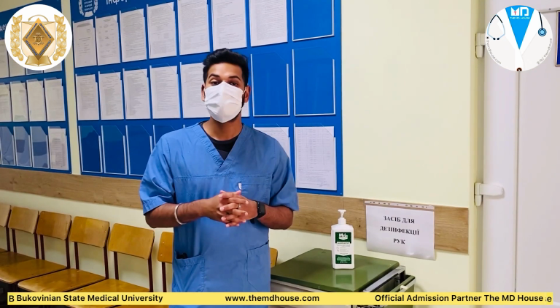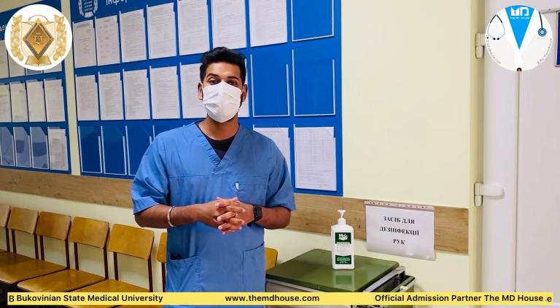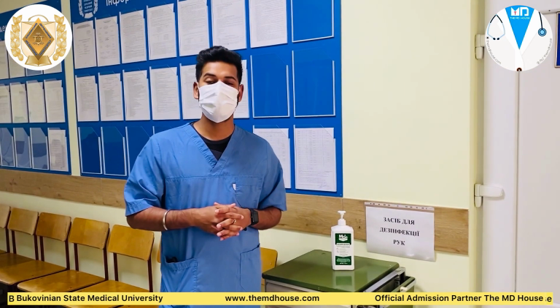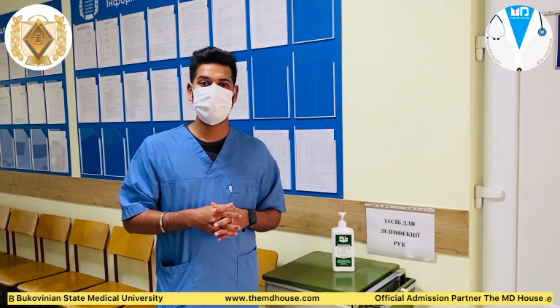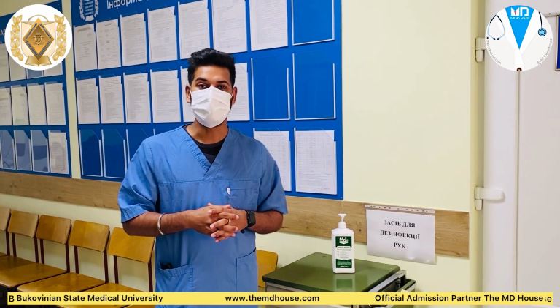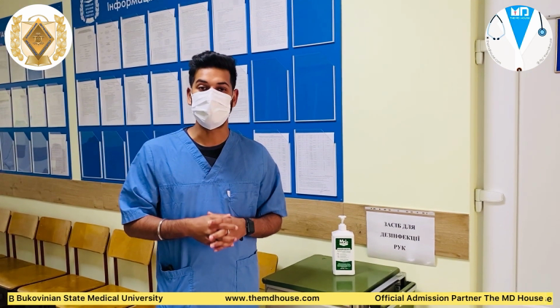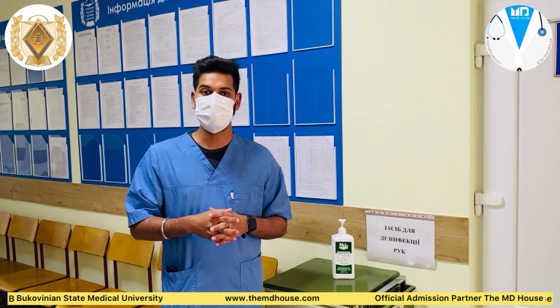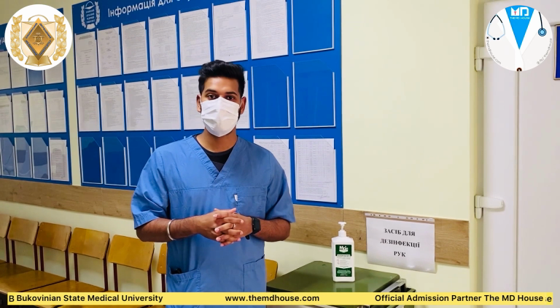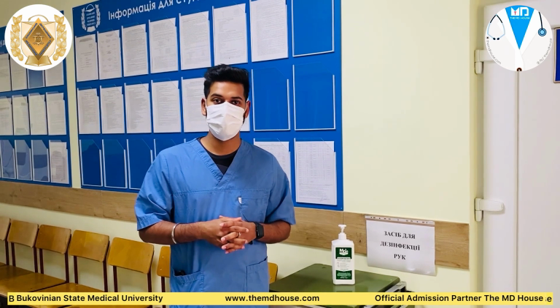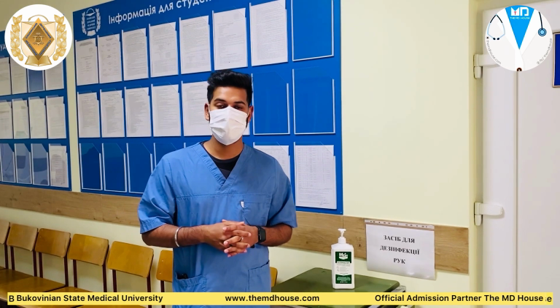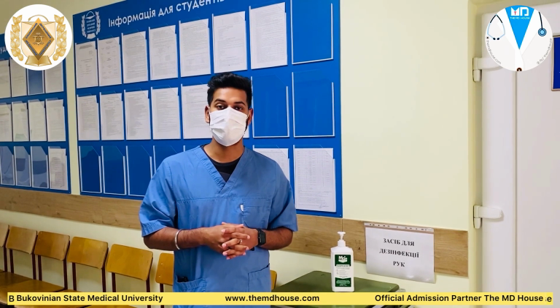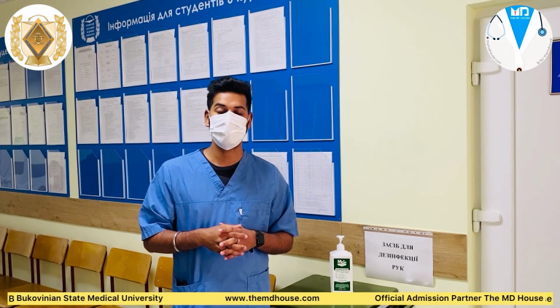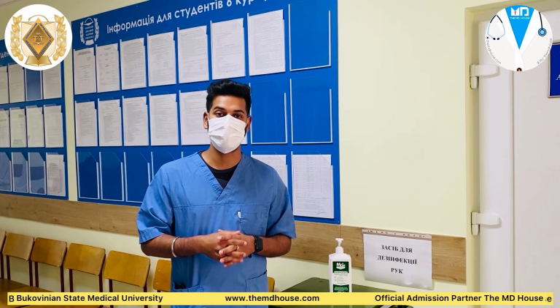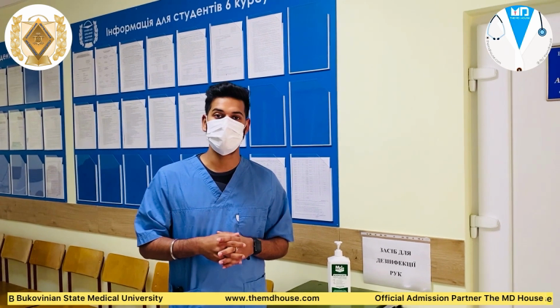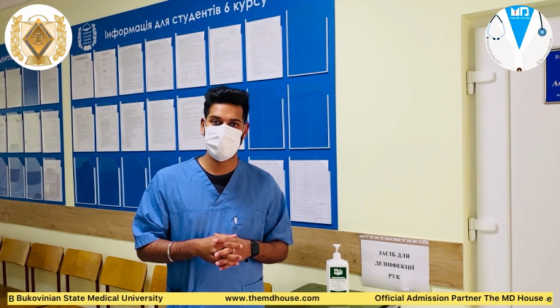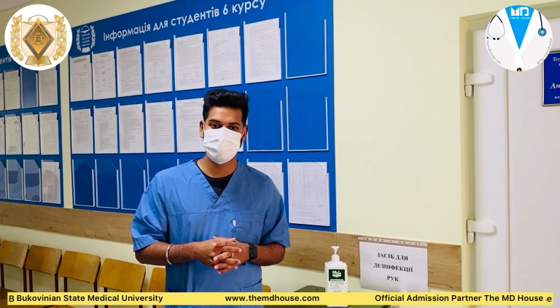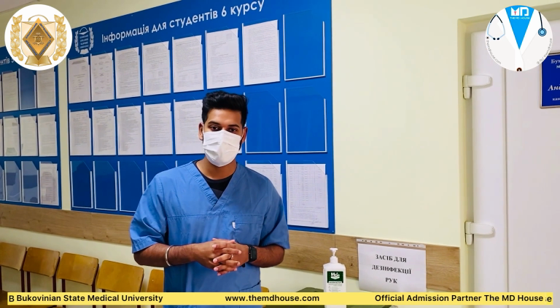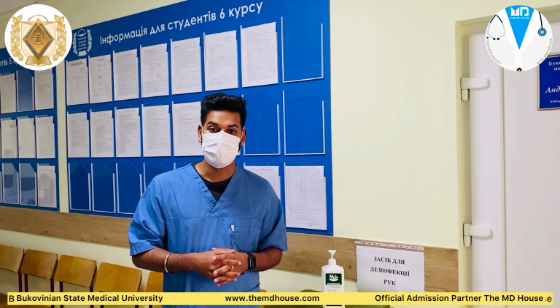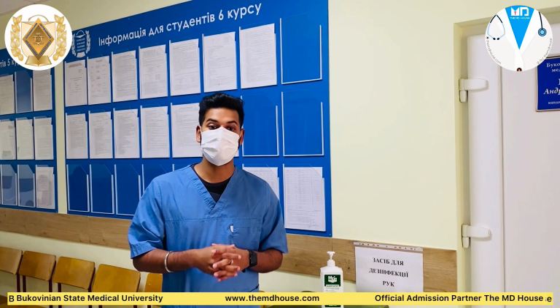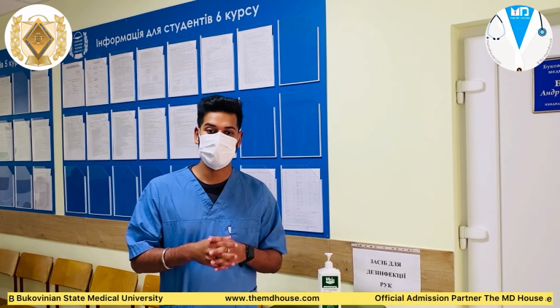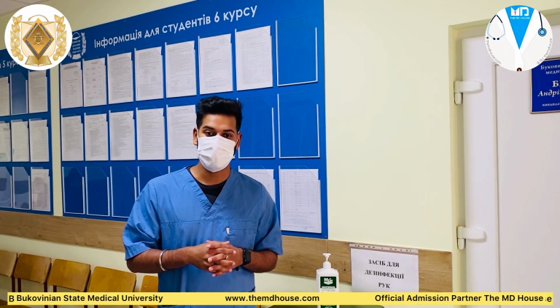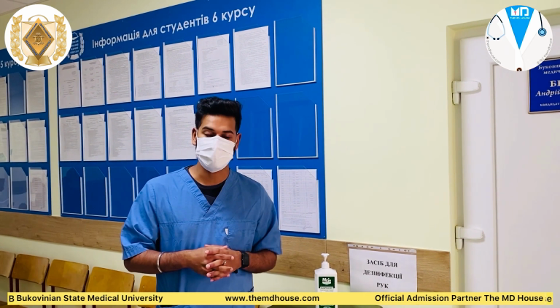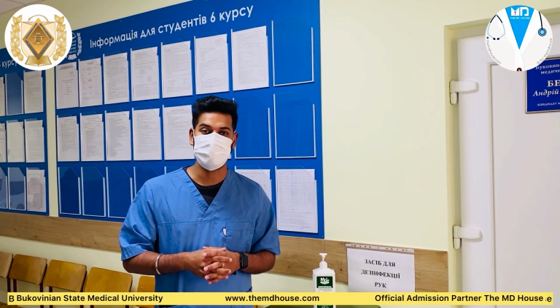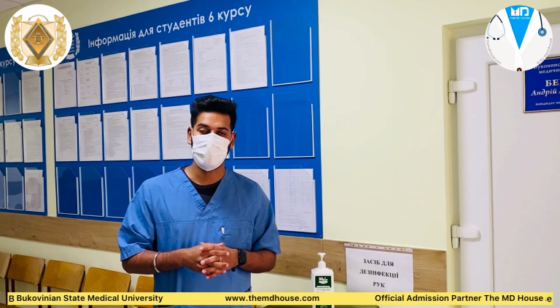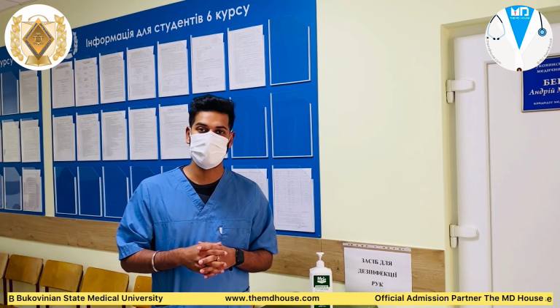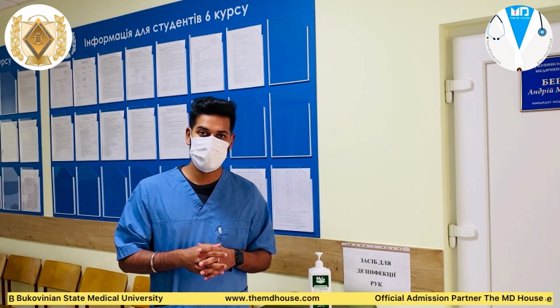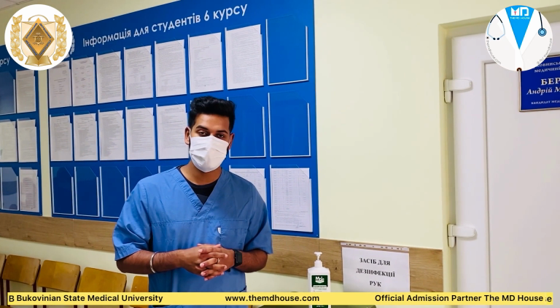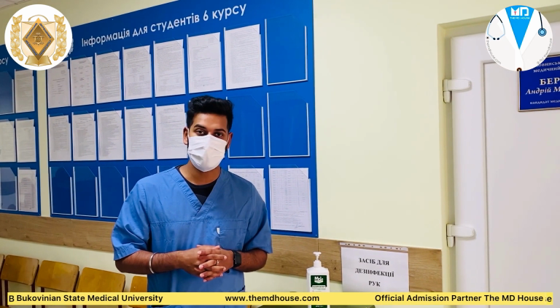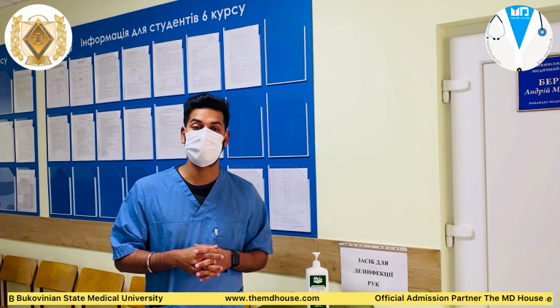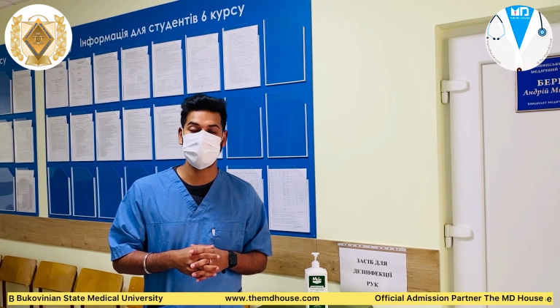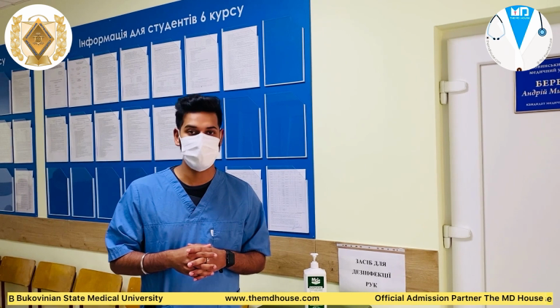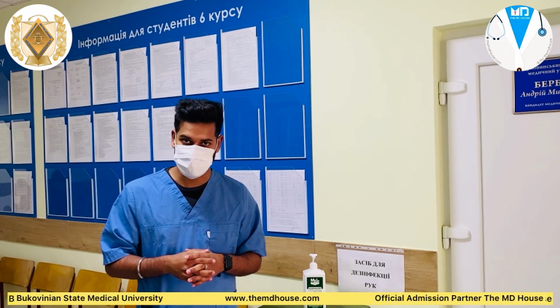Once you enter the department, it is a must for you to wear your surgical scrubs and get sanitized, following COVID guidelines and your personal precautions.